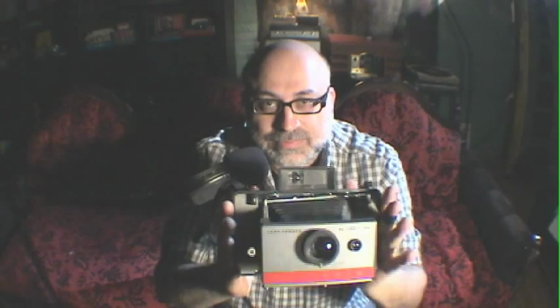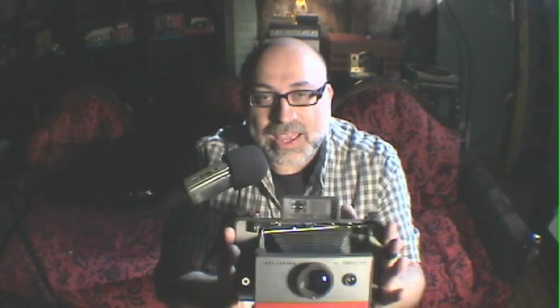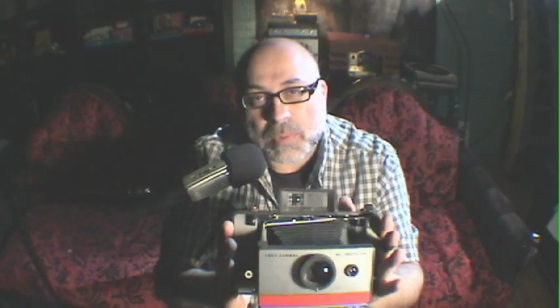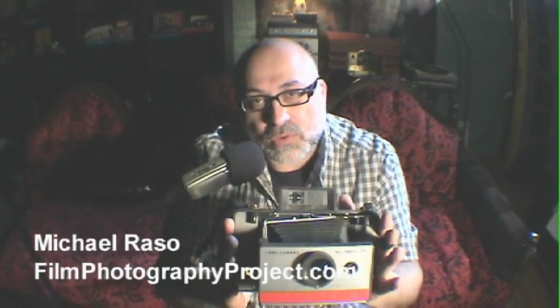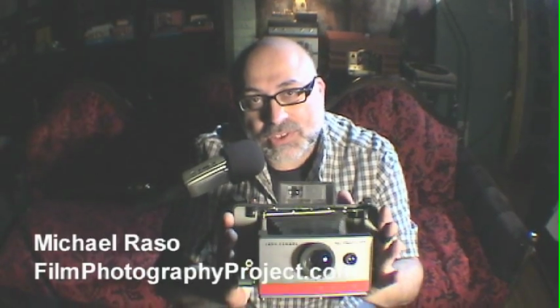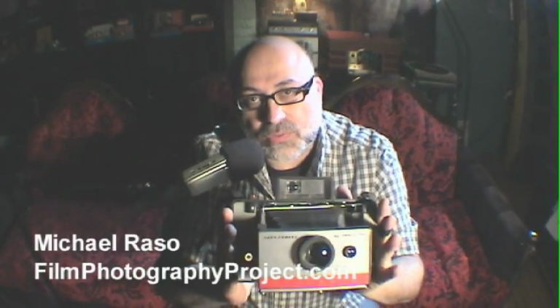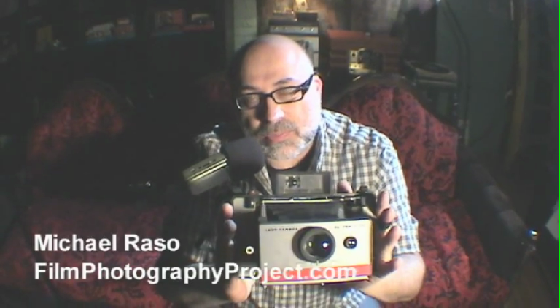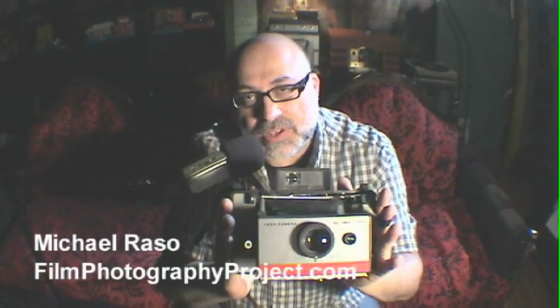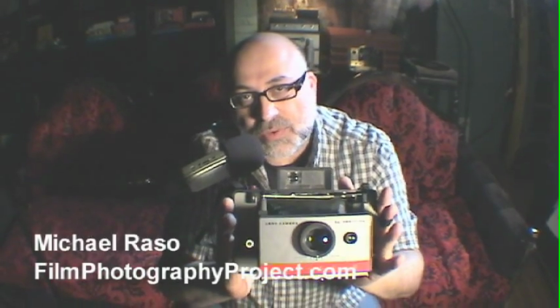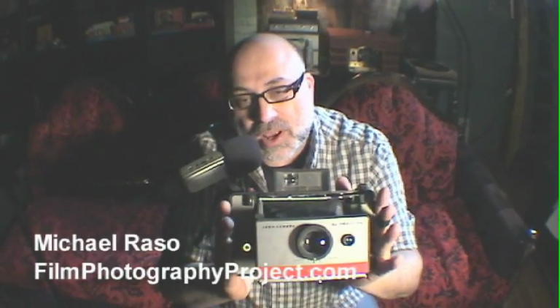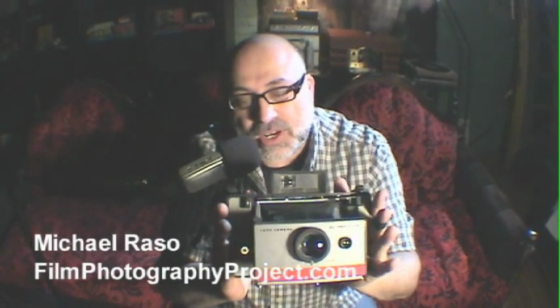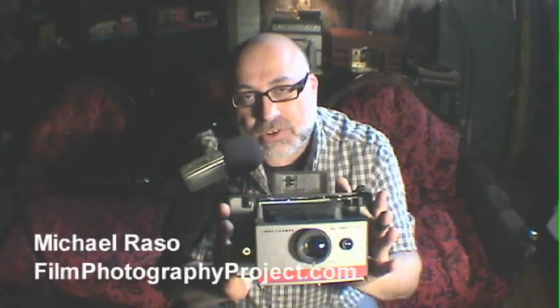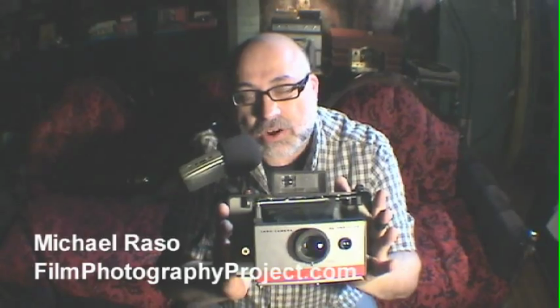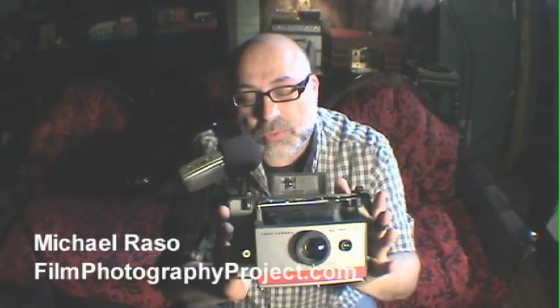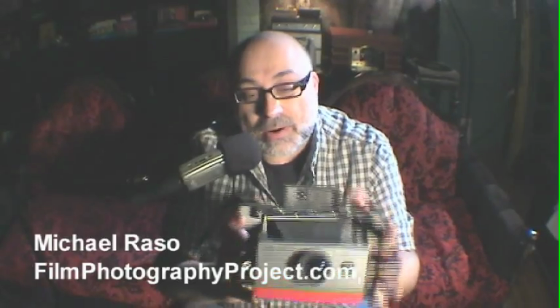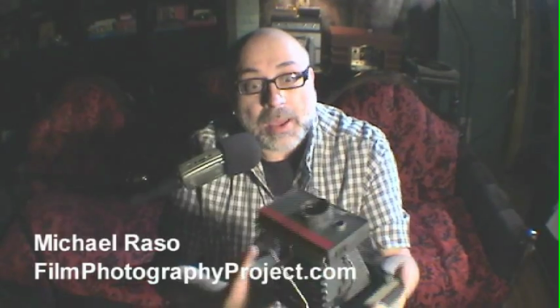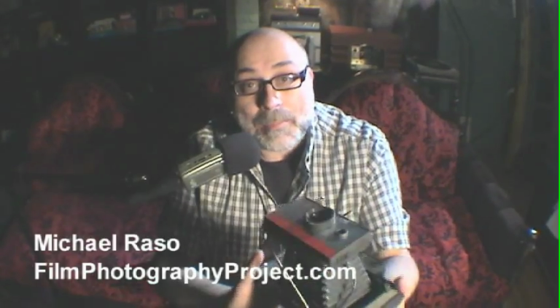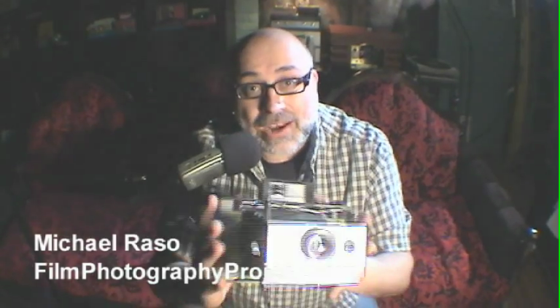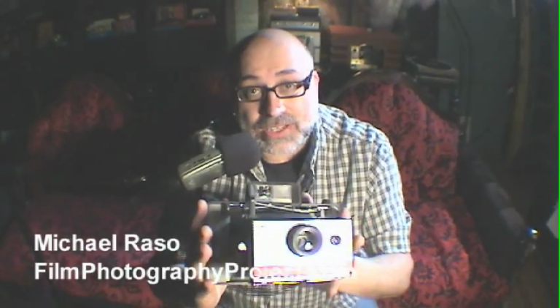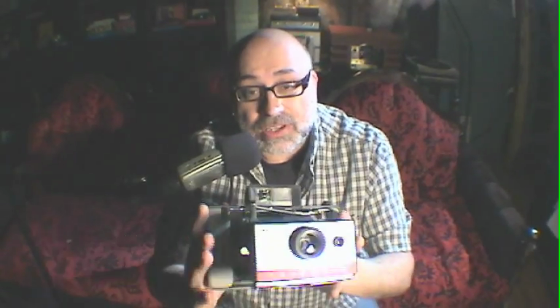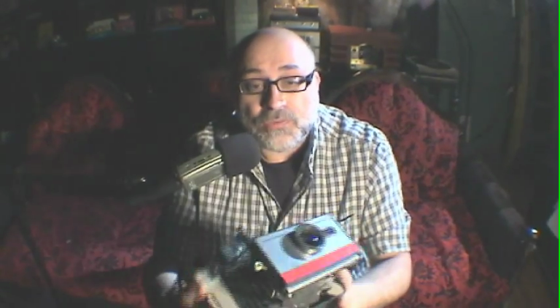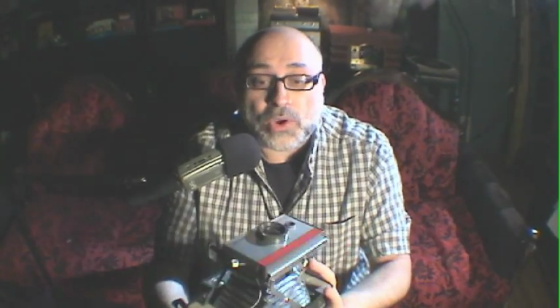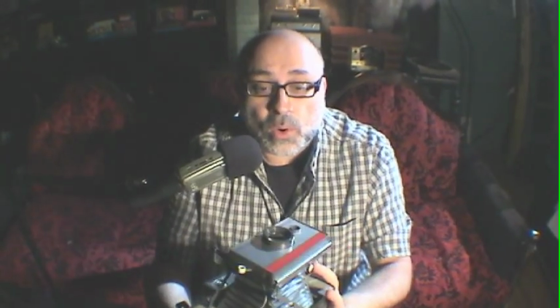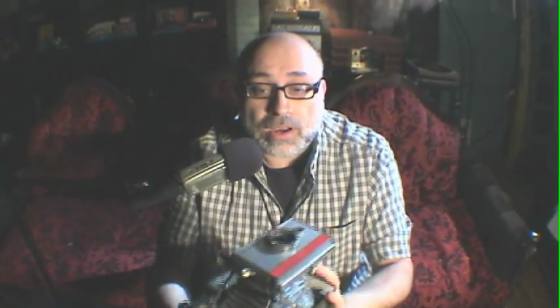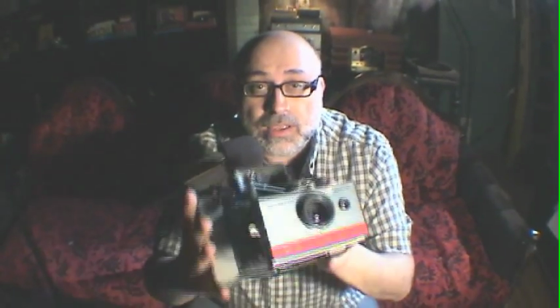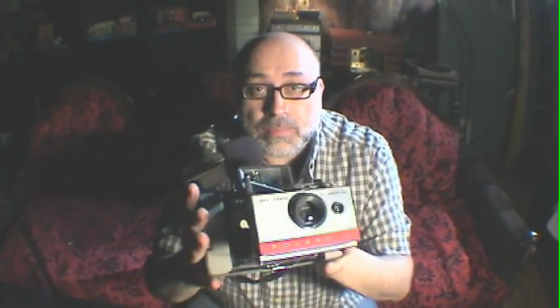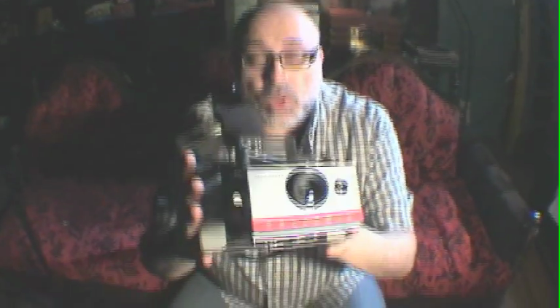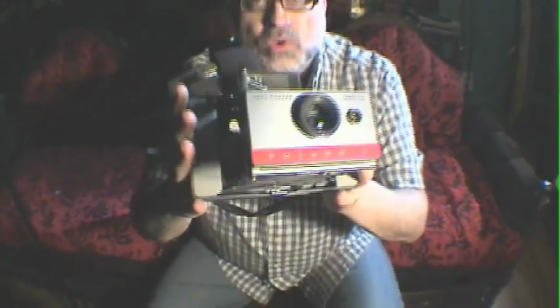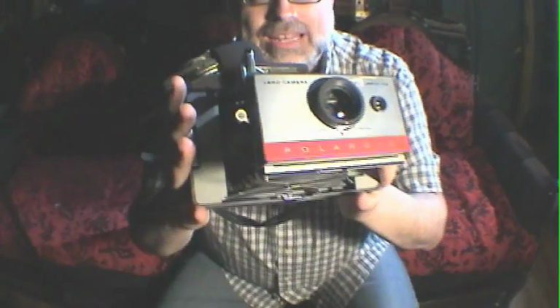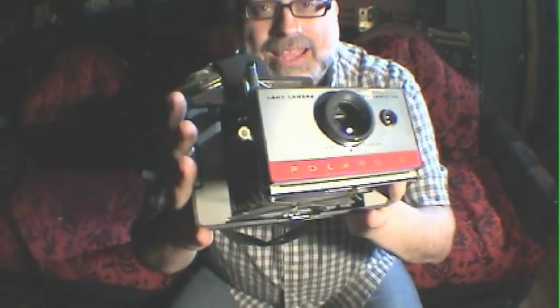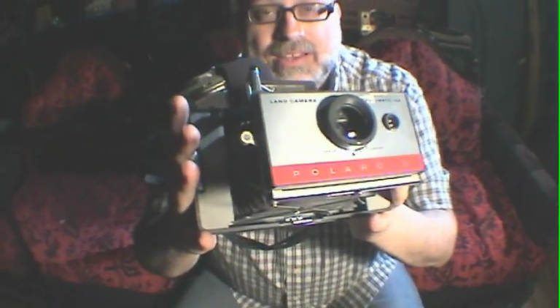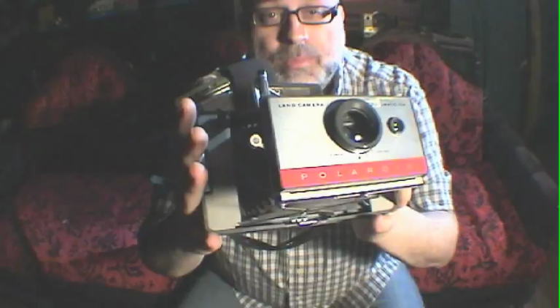Hey, it's Michael Rosso, Film Photography Project, here to talk to you about batteries for your Polaroid Land camera.